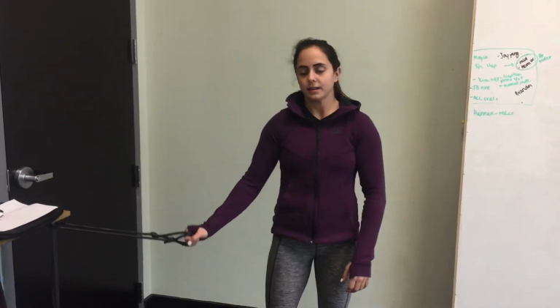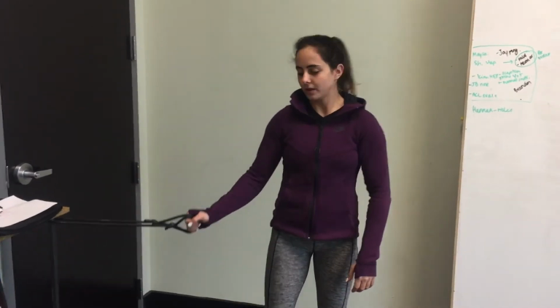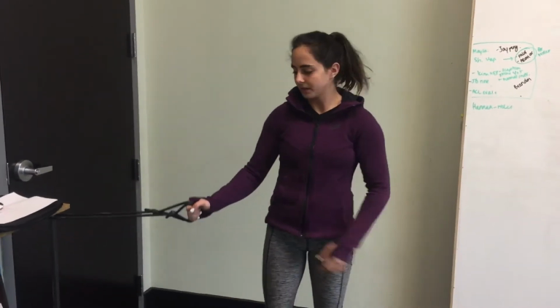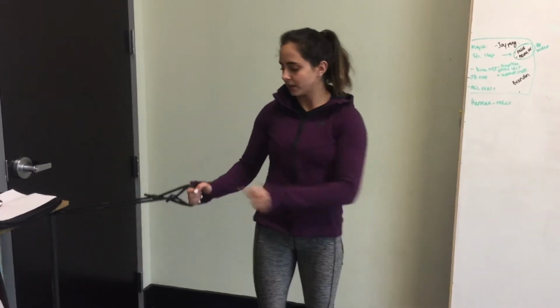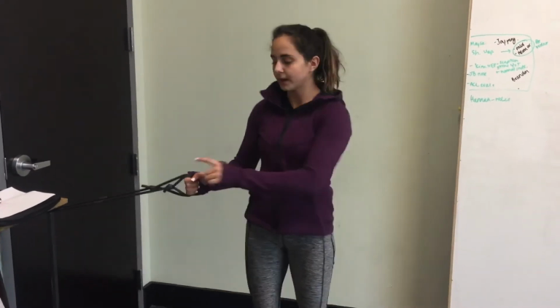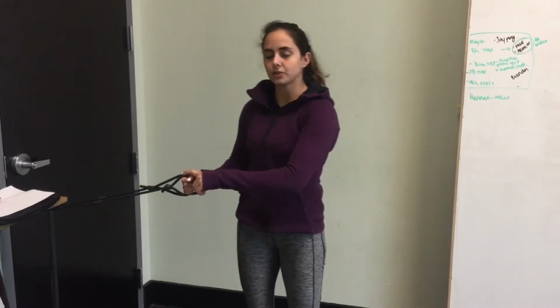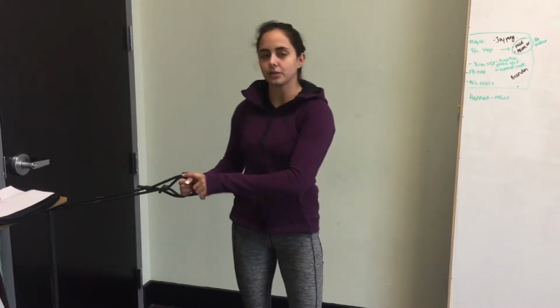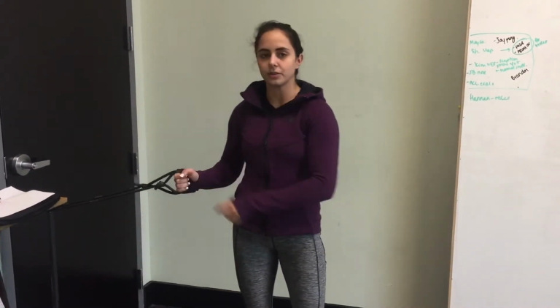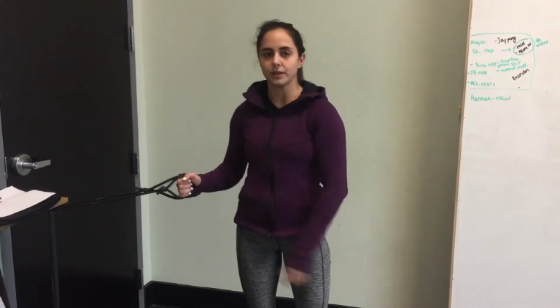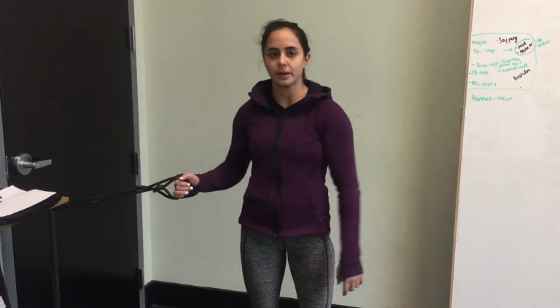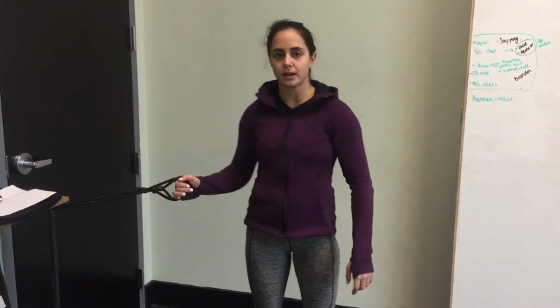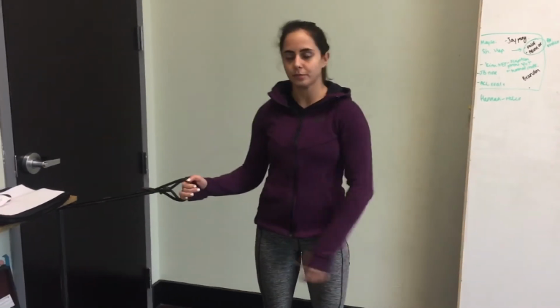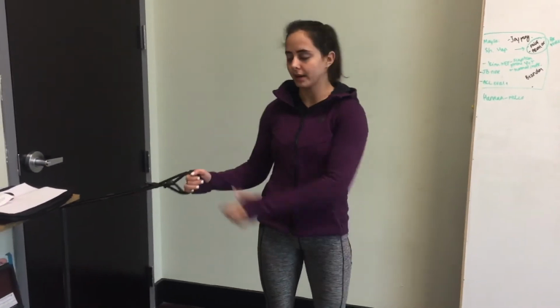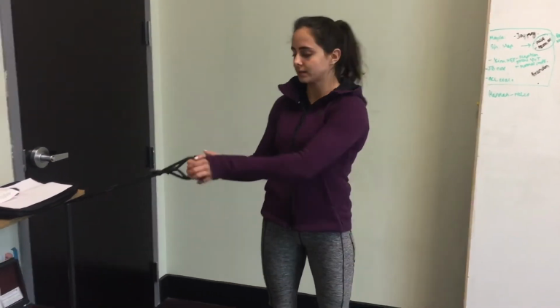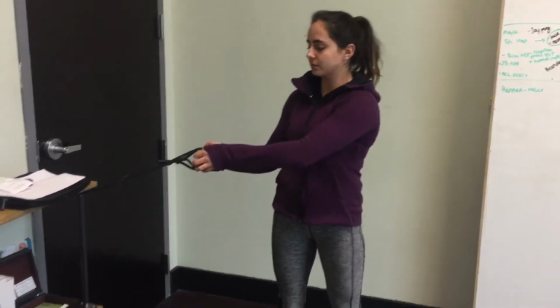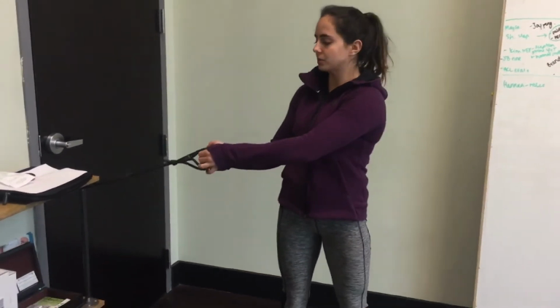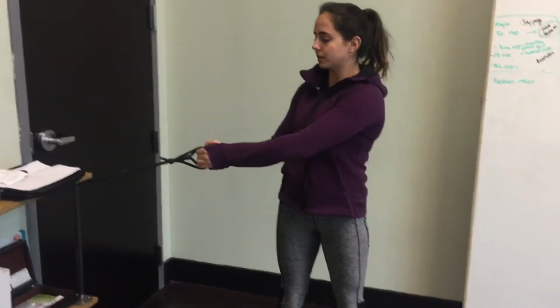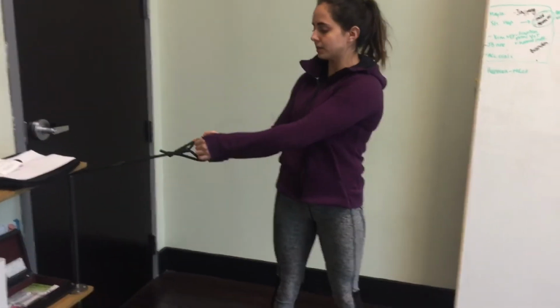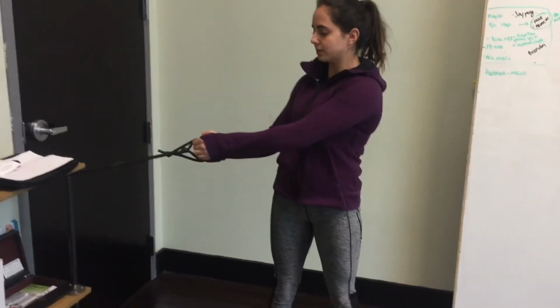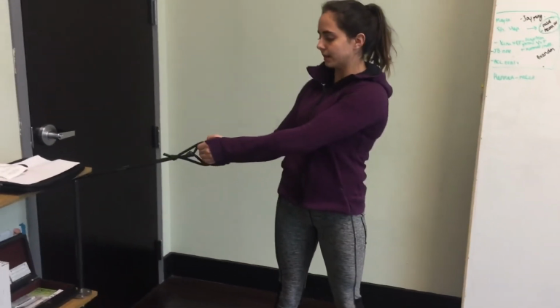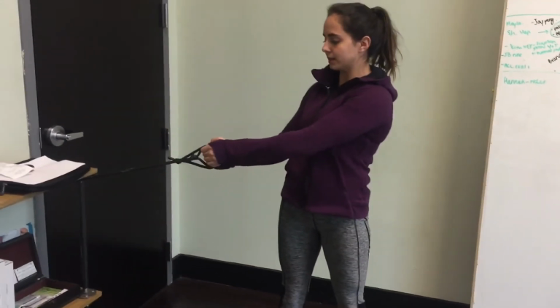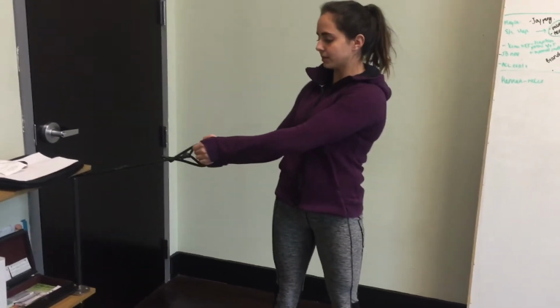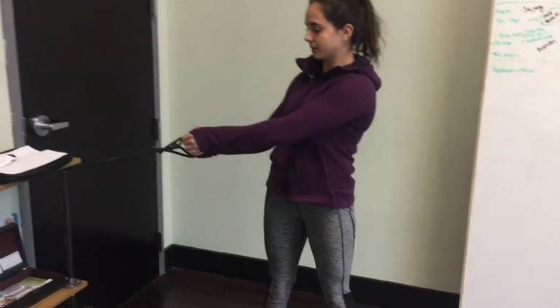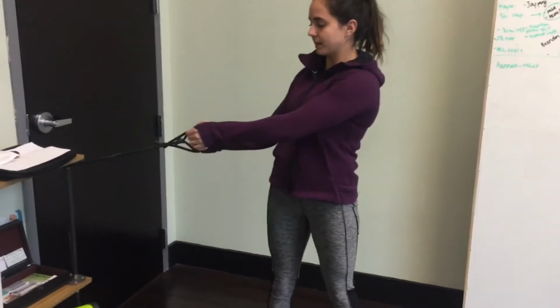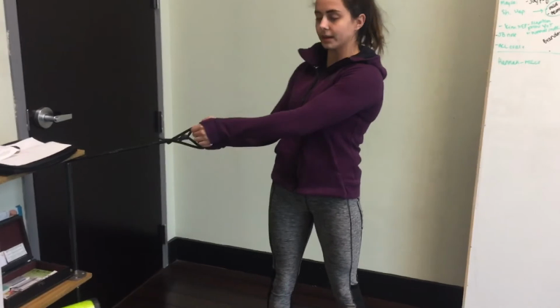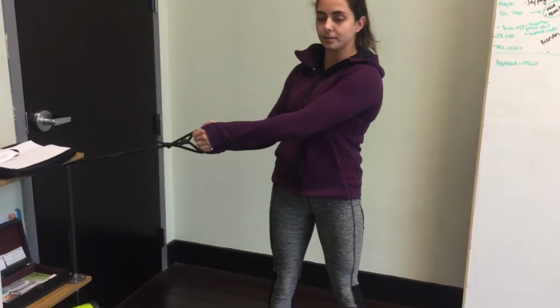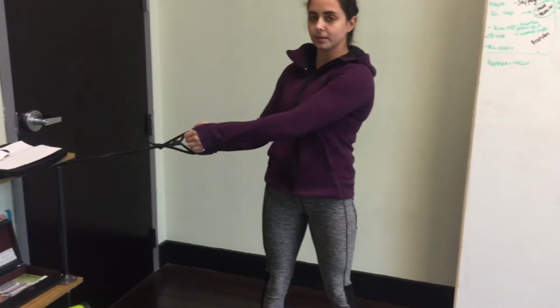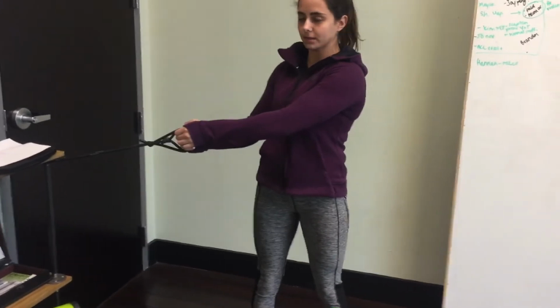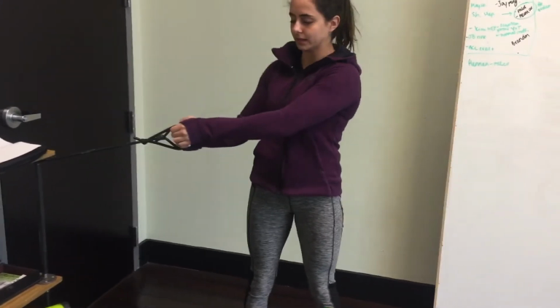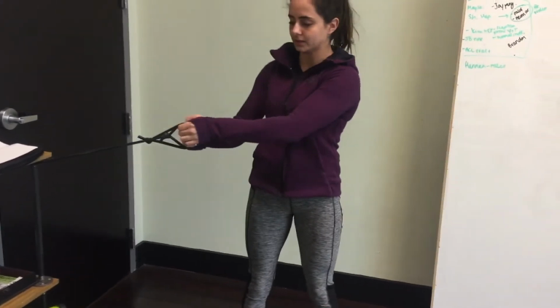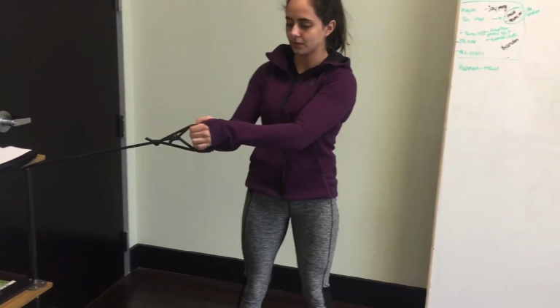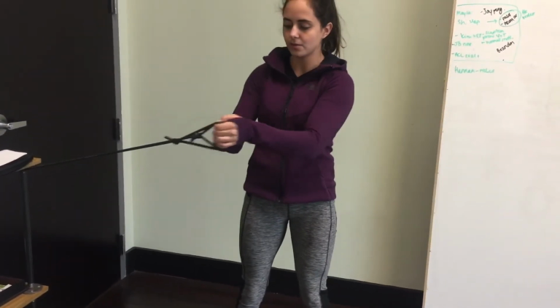I'm going to go ahead and show you the payoff press. What you want to do is hook the band up next to you.